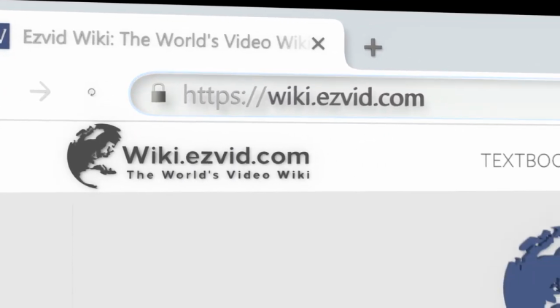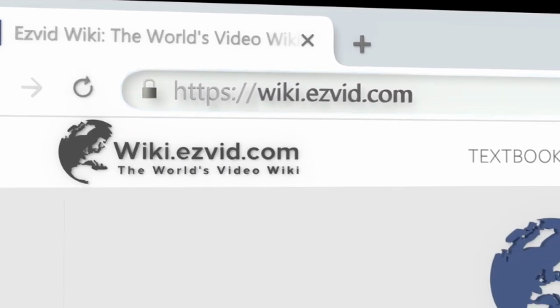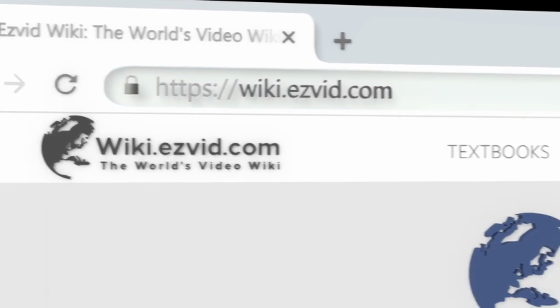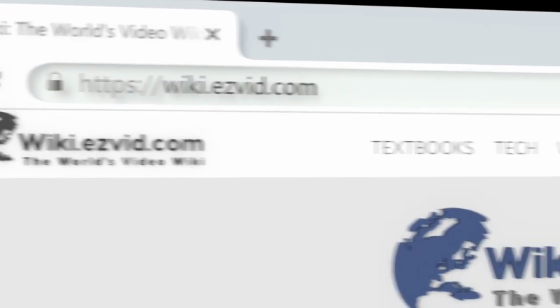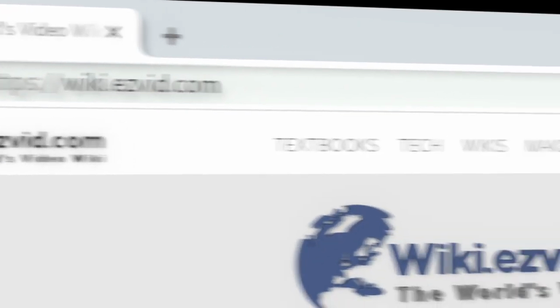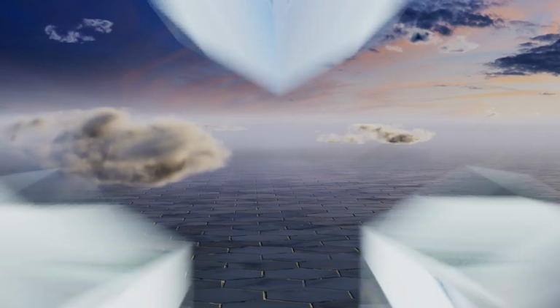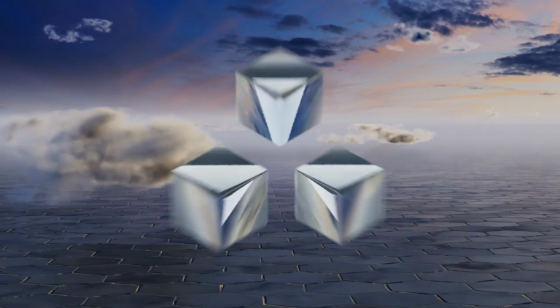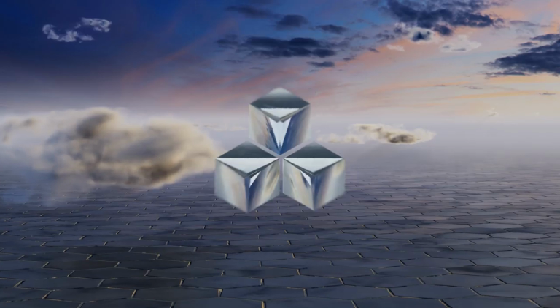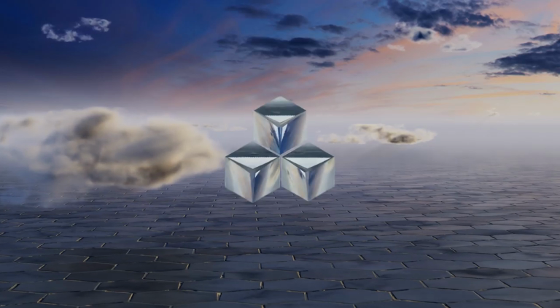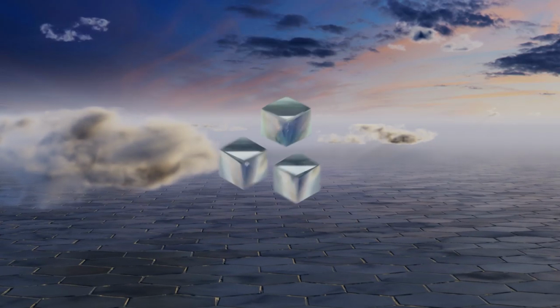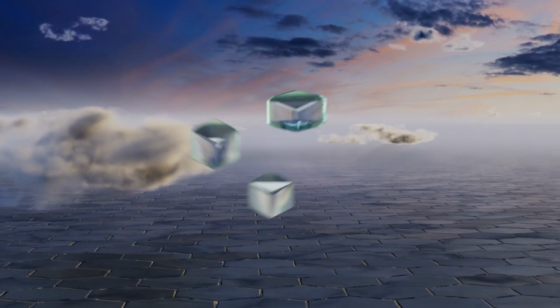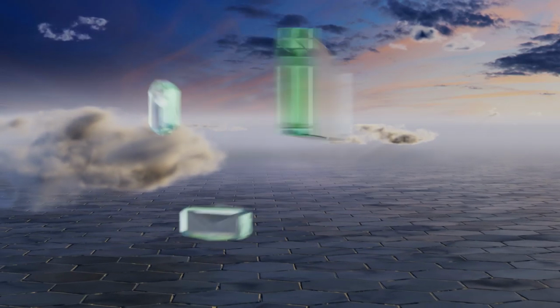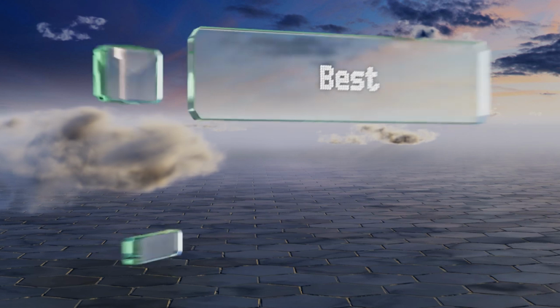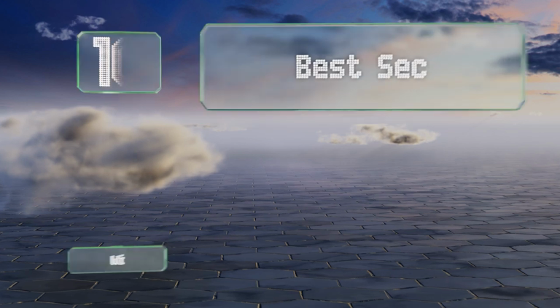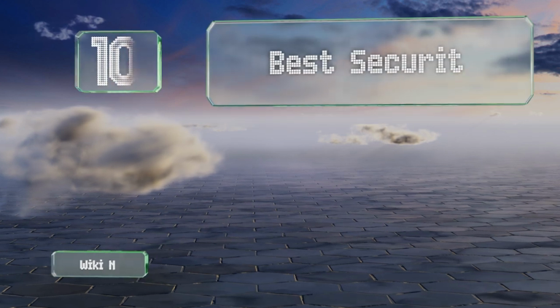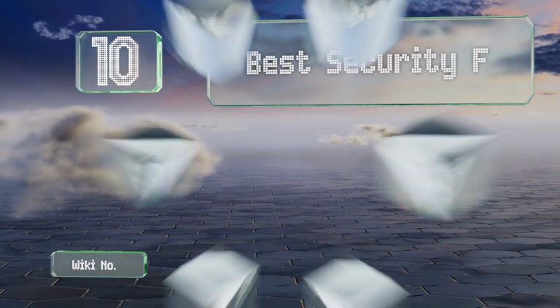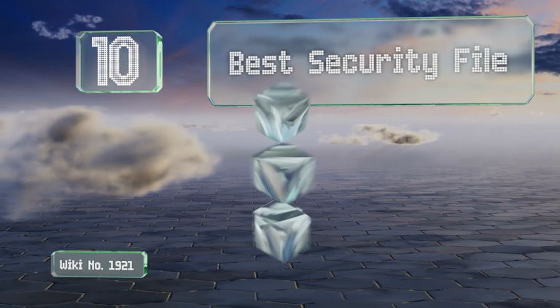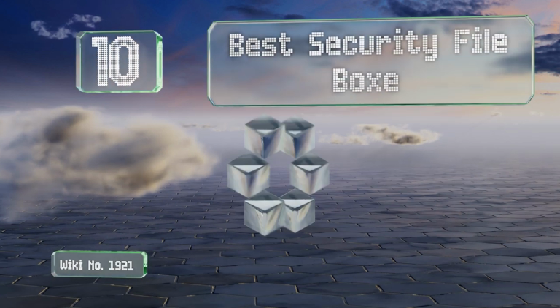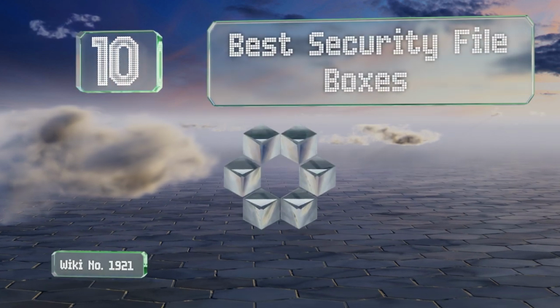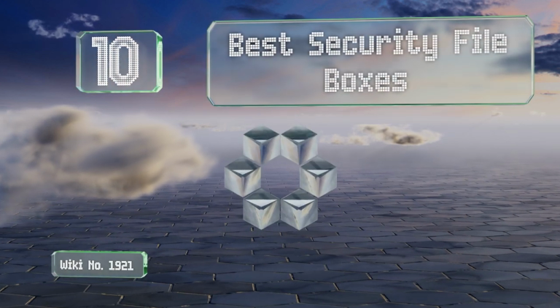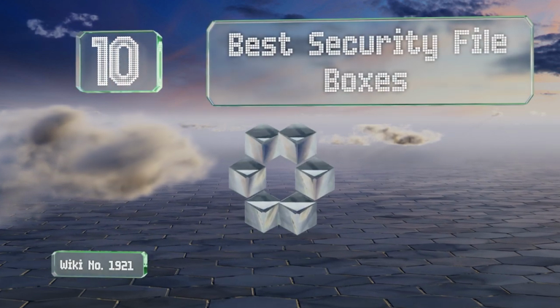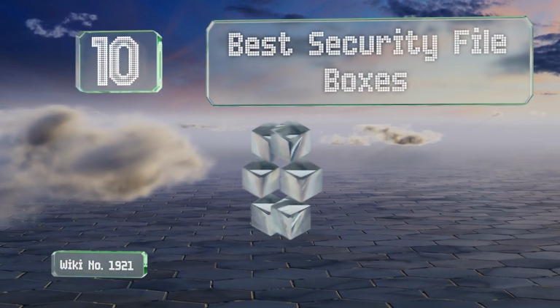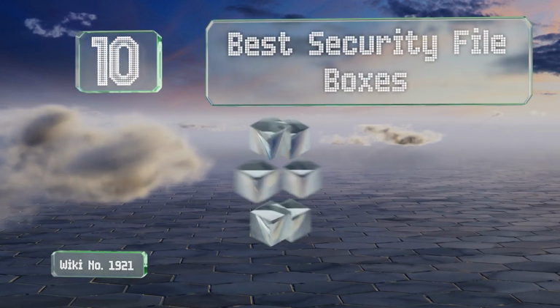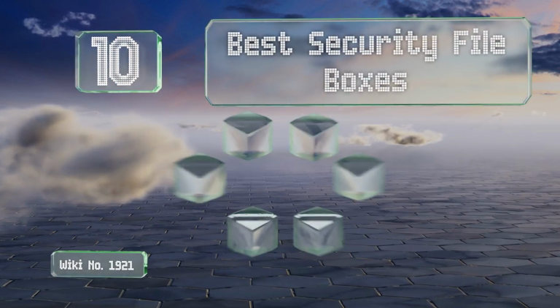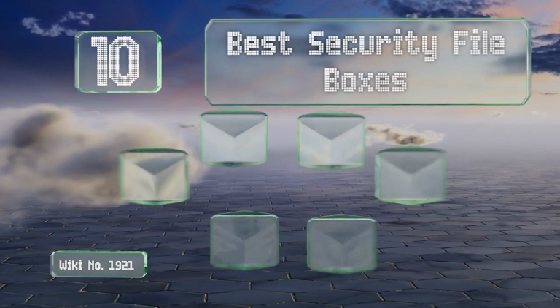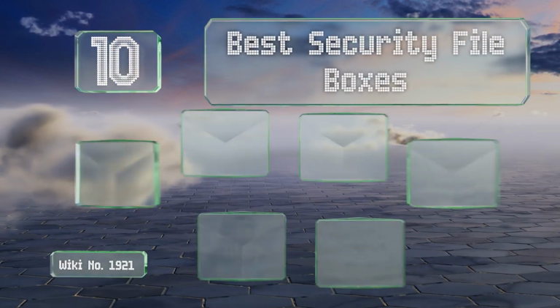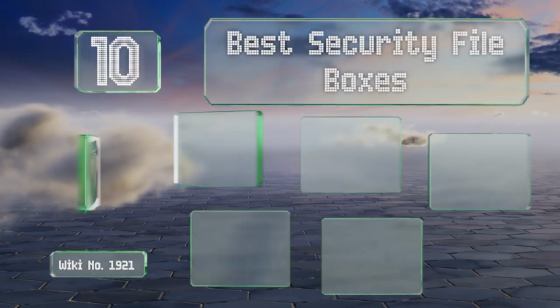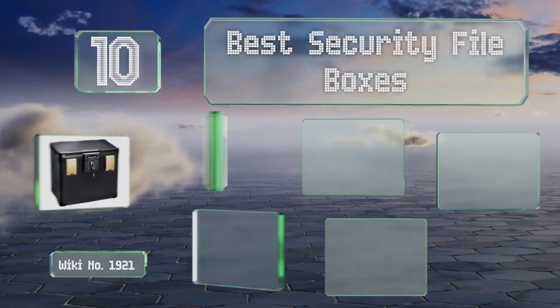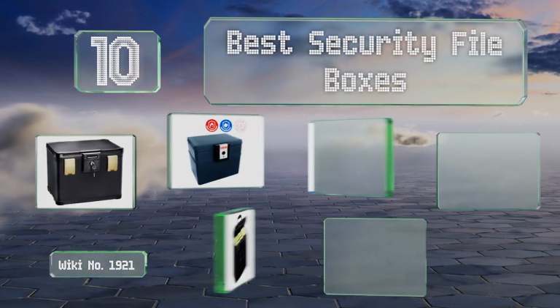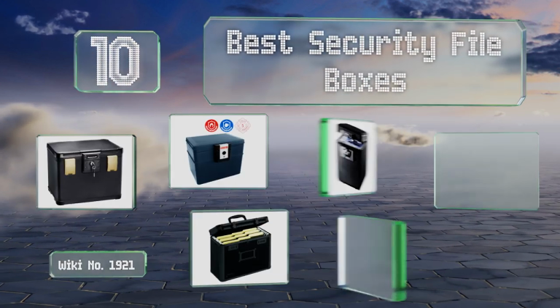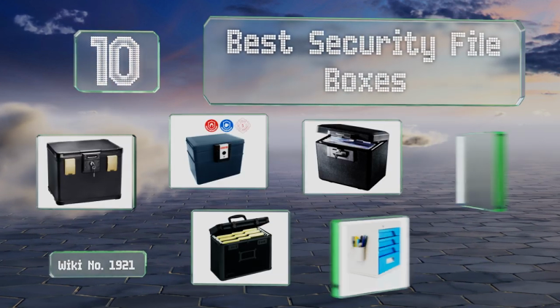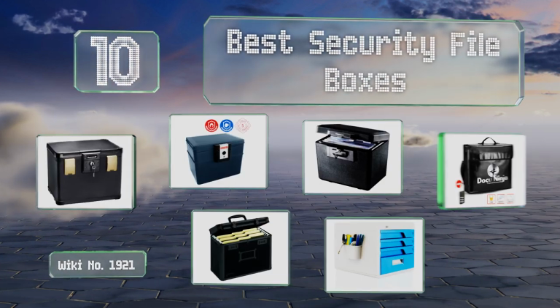EasyVid presents the 10 best security file boxes. Let's get started with the list.